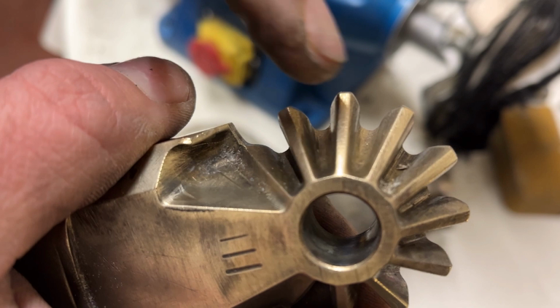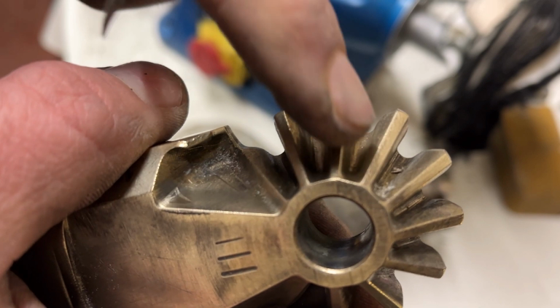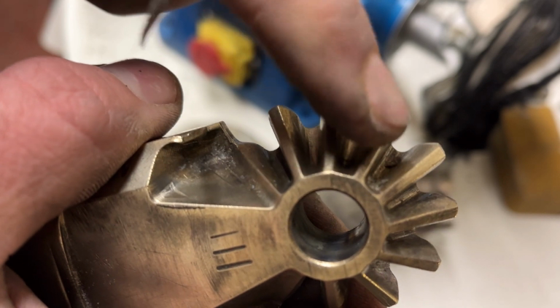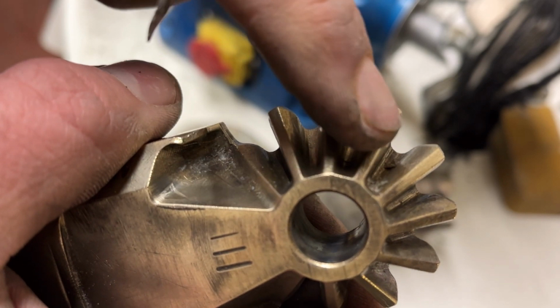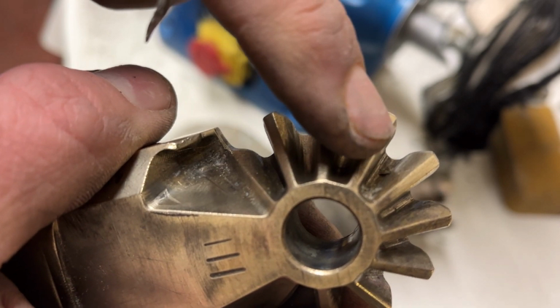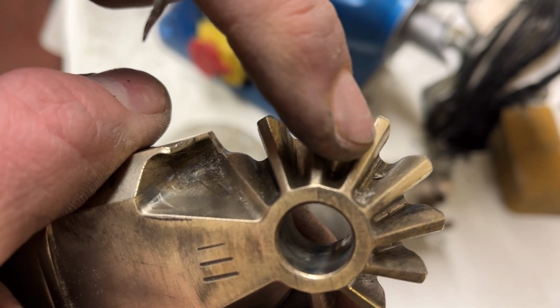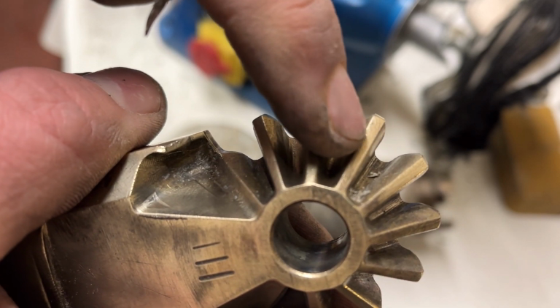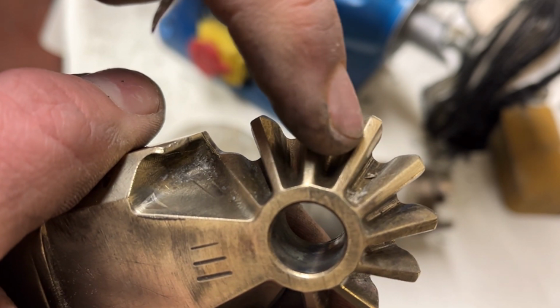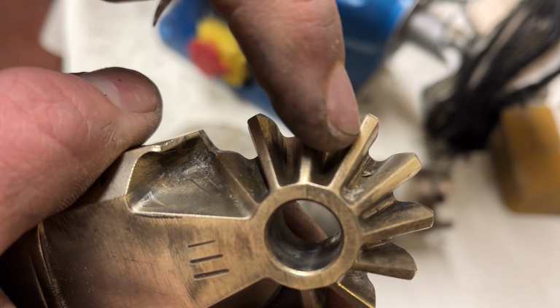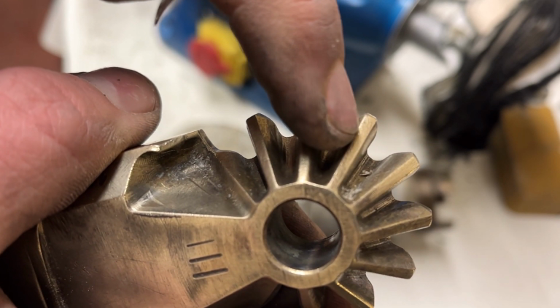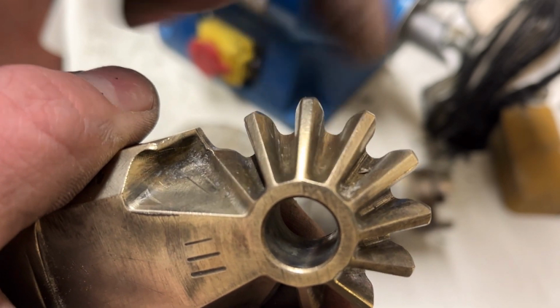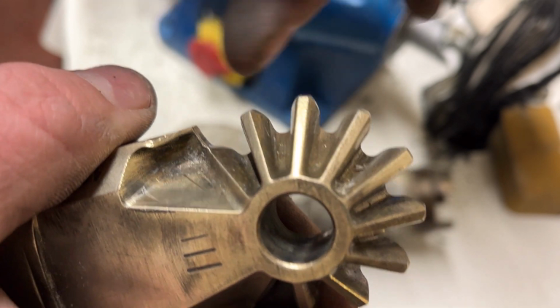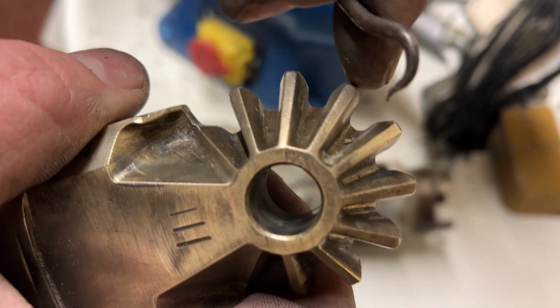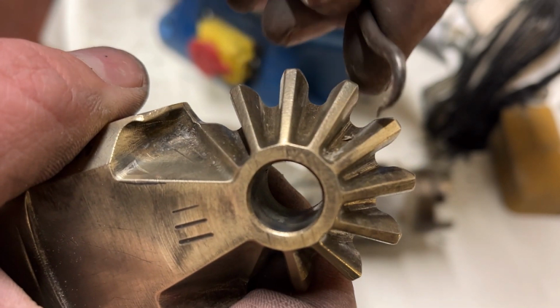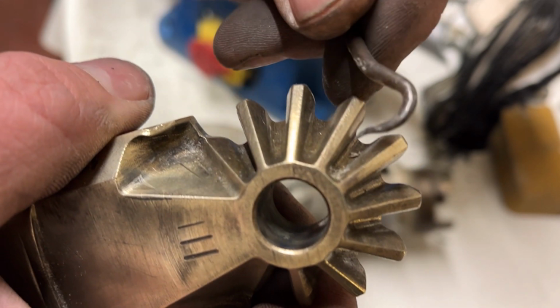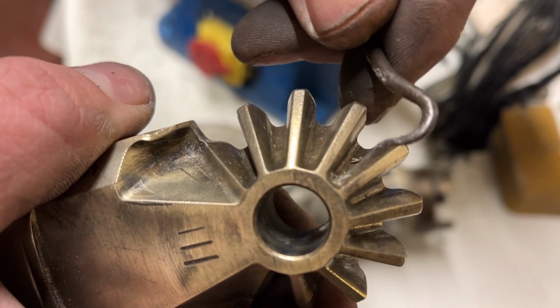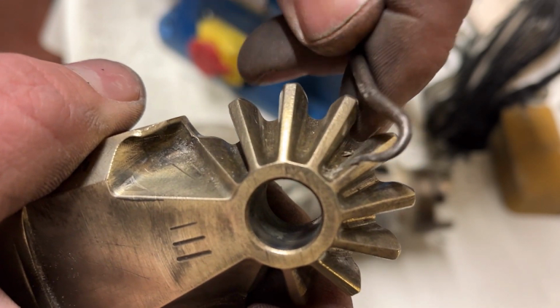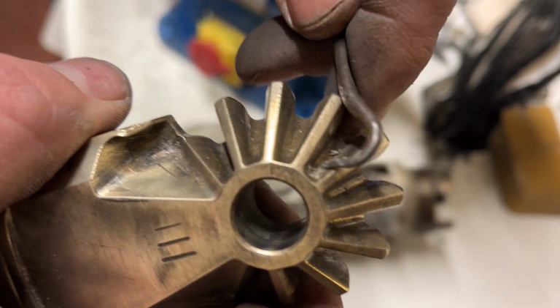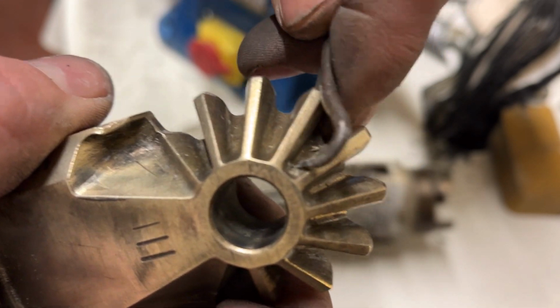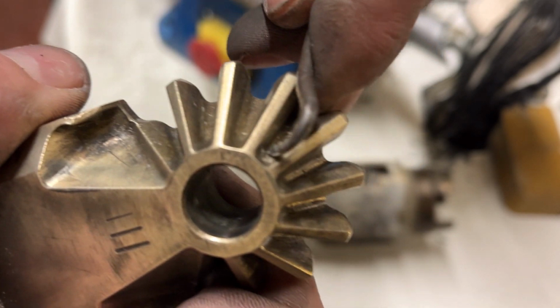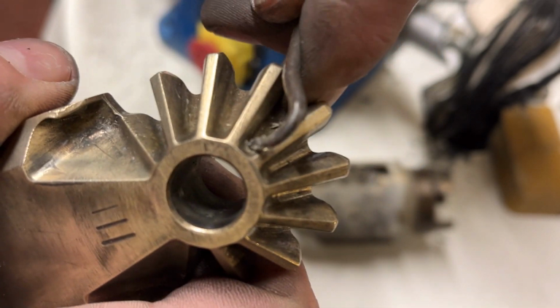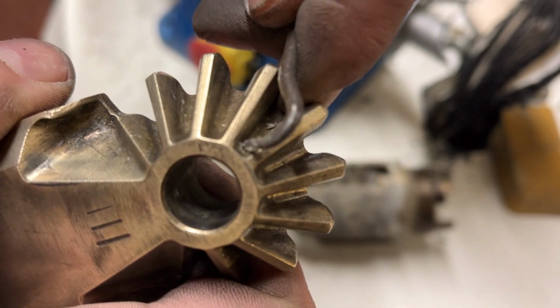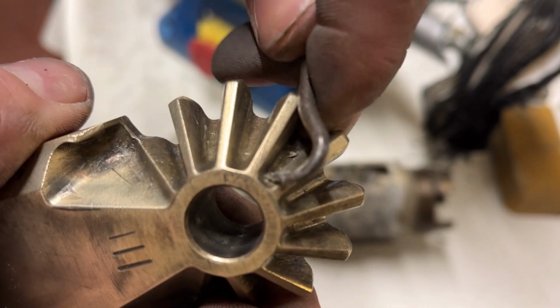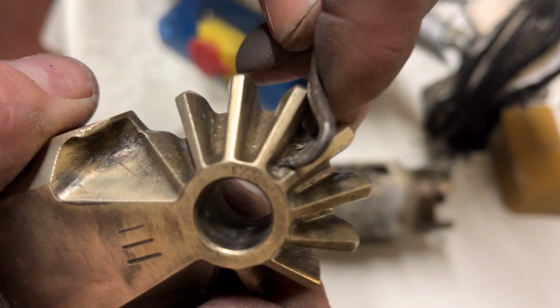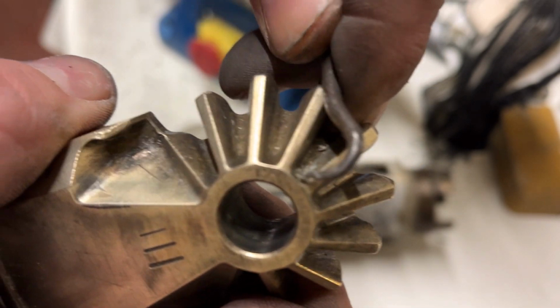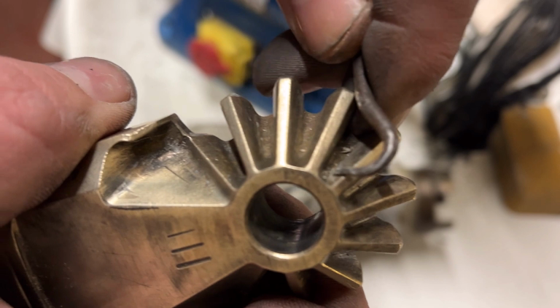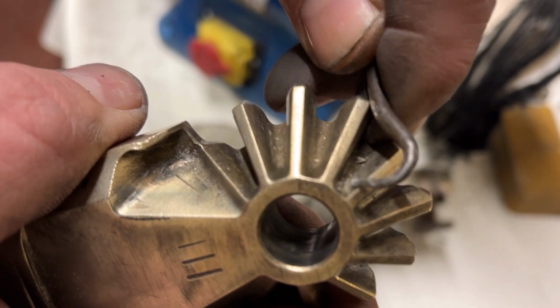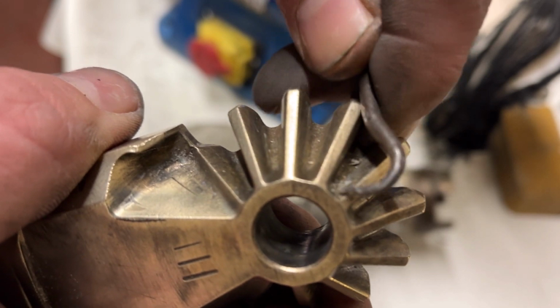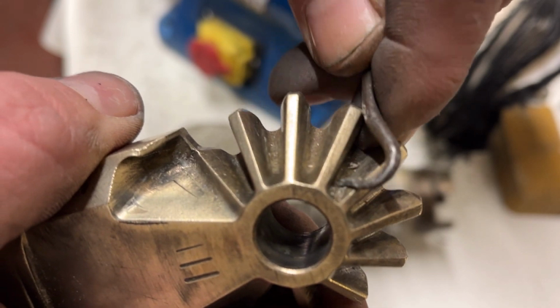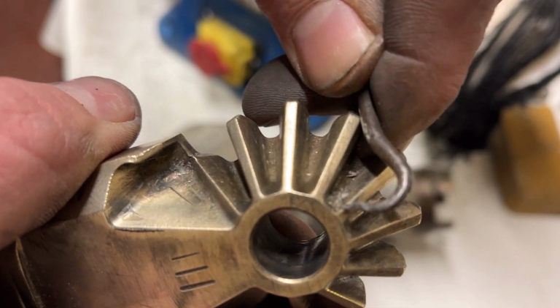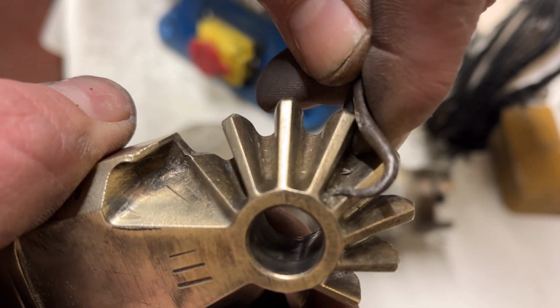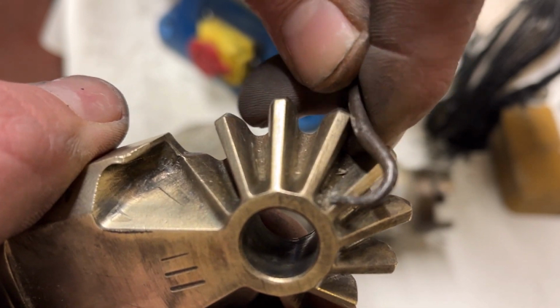There are lots of little difficult-to-reach bits, so I'm using a metal hook tool to scrape away the scale build-up, then following it over with a brass brush.